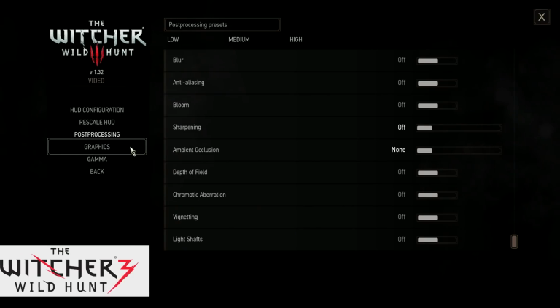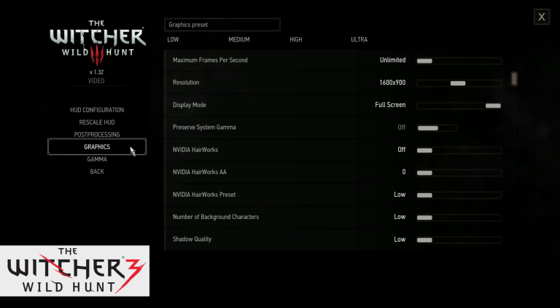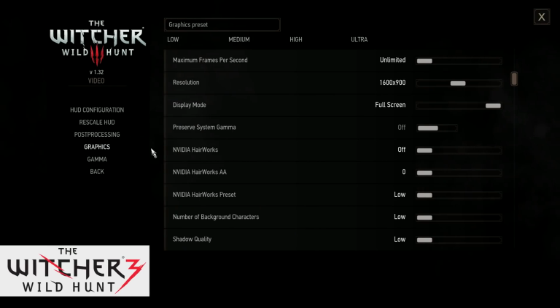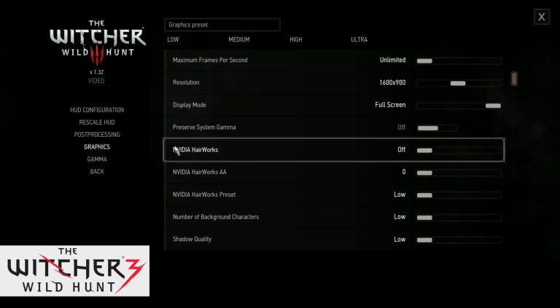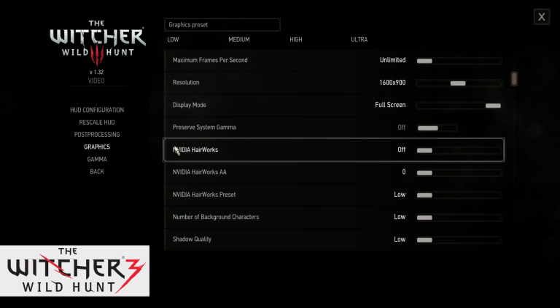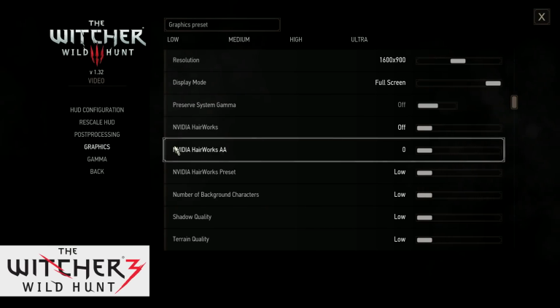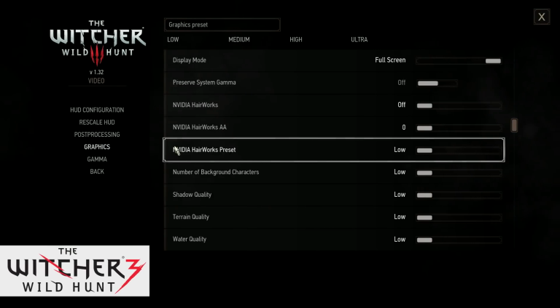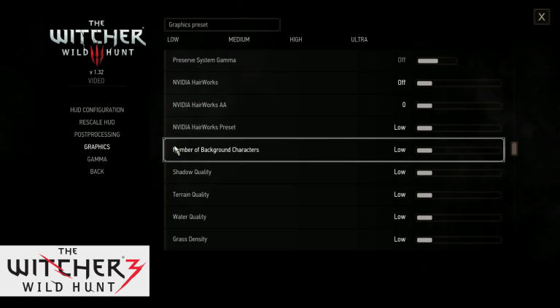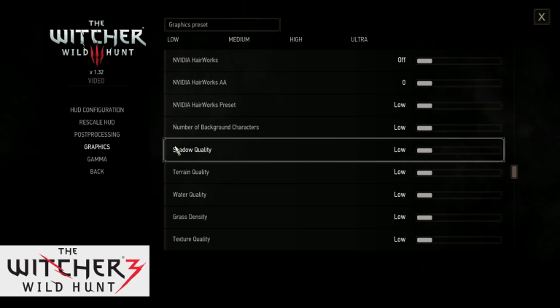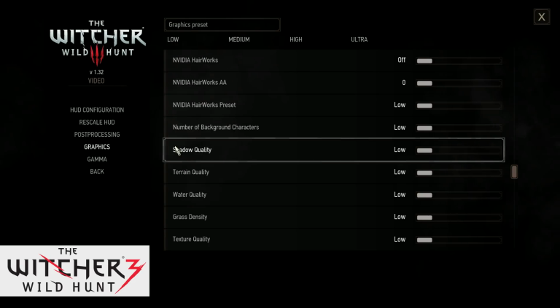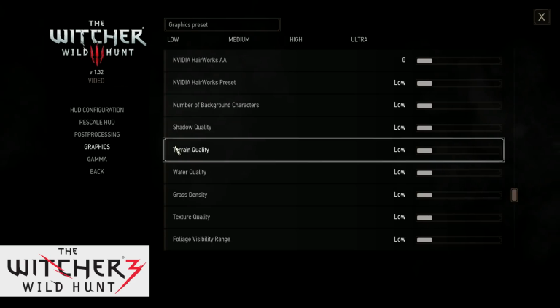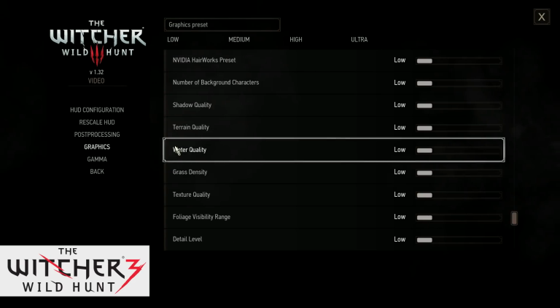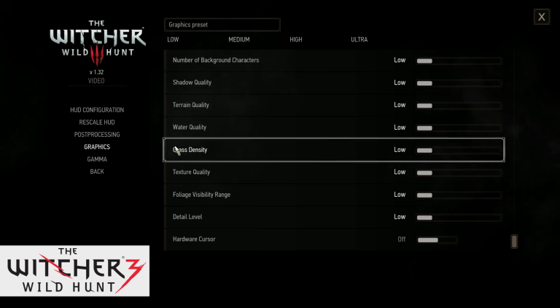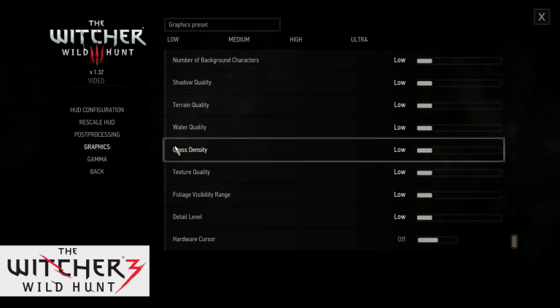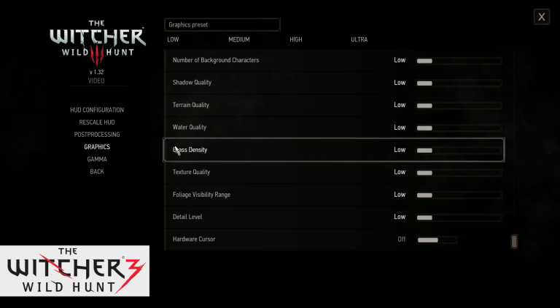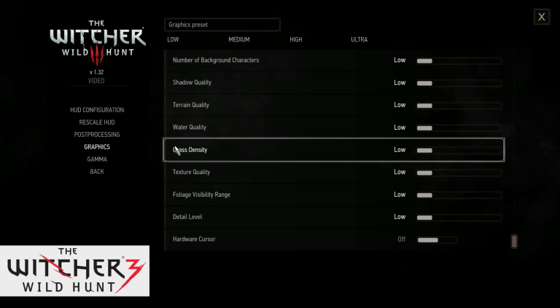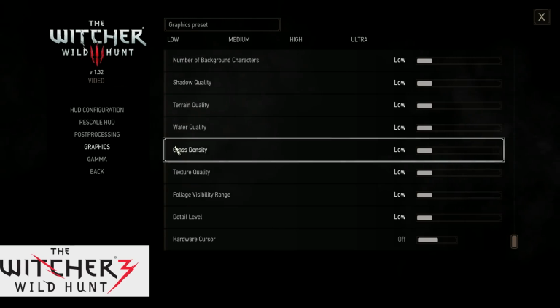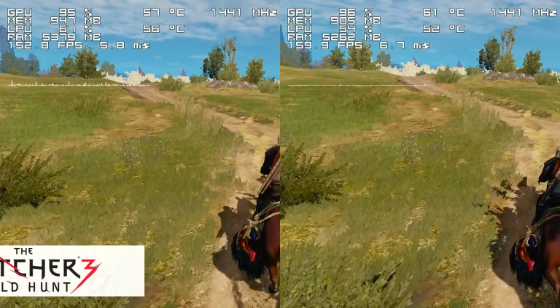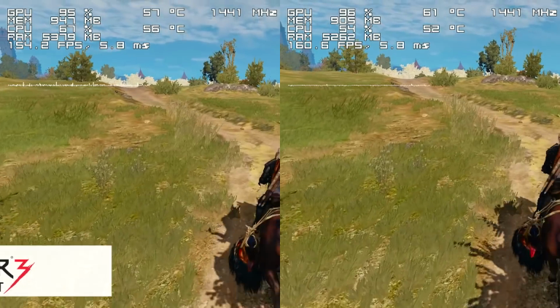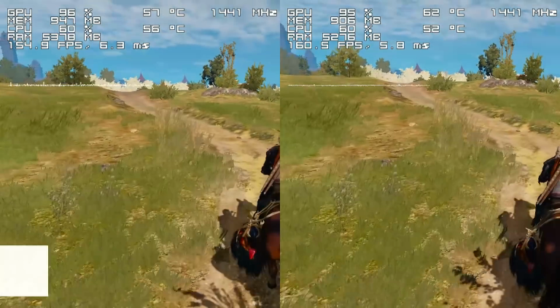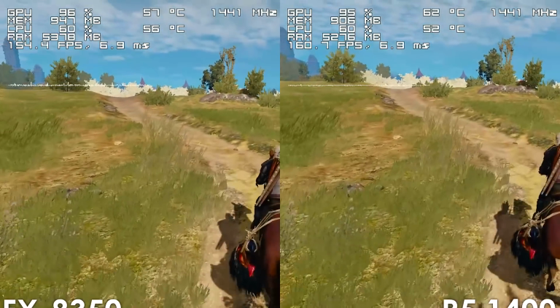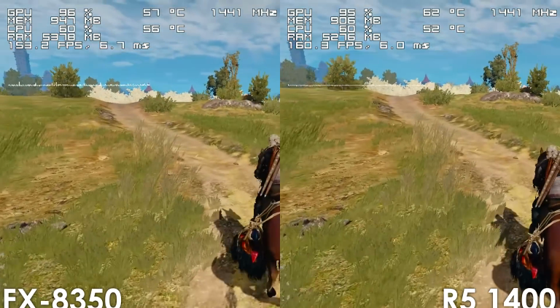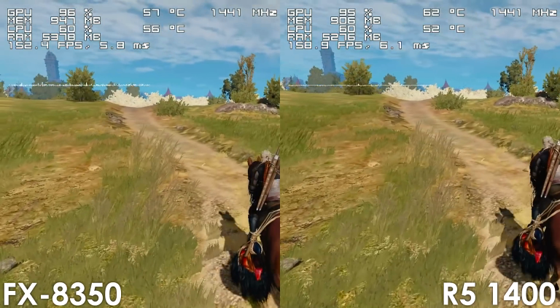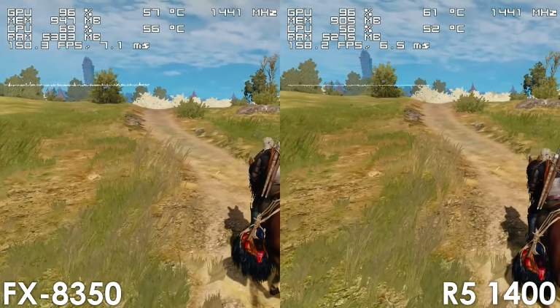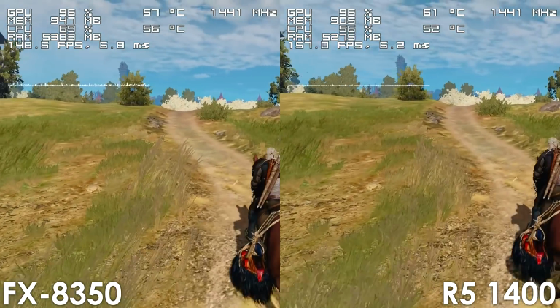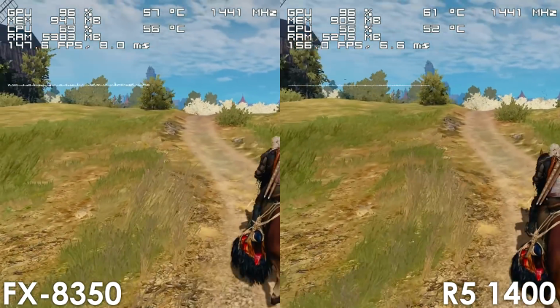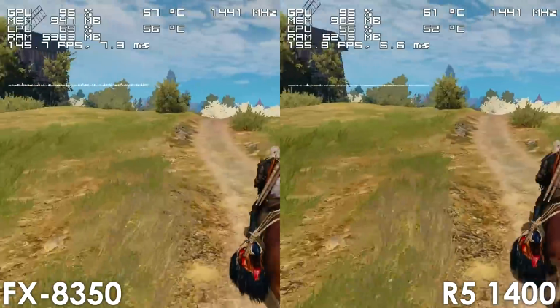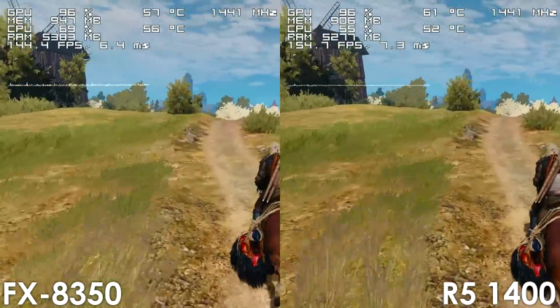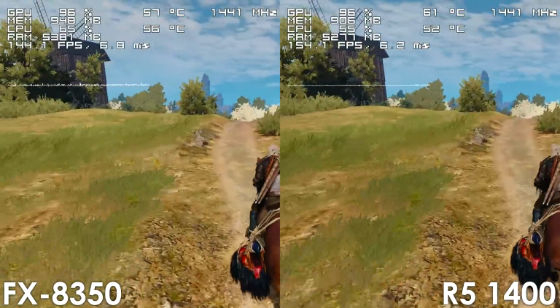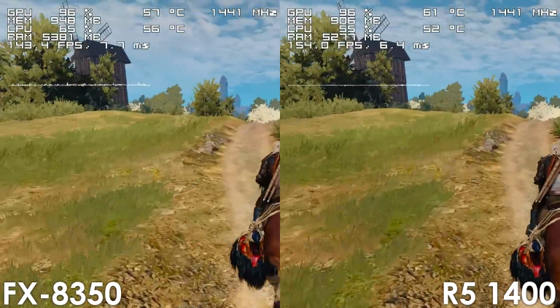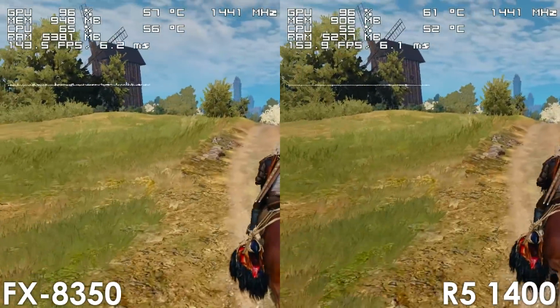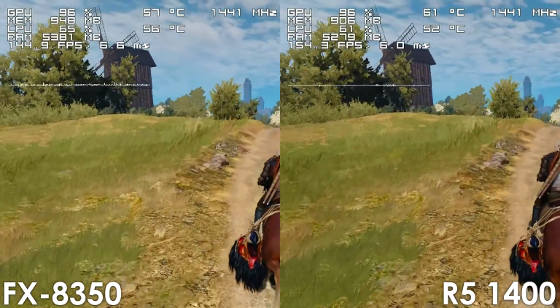Next up we have the Witcher 3, where we also see the Ryzen 5 pulling ahead around 10-15fps depending on the area.